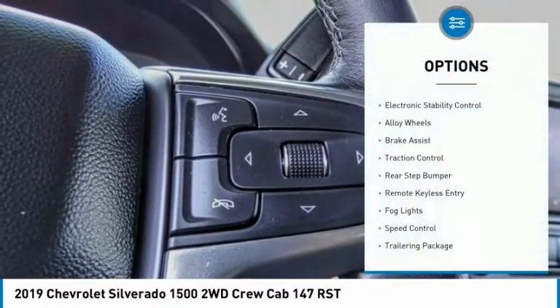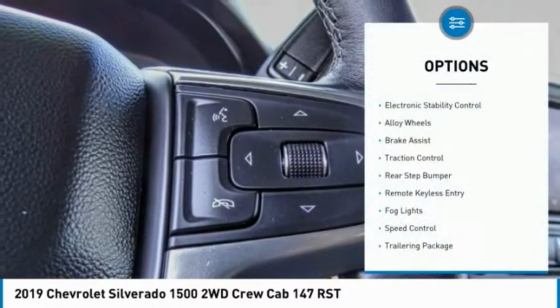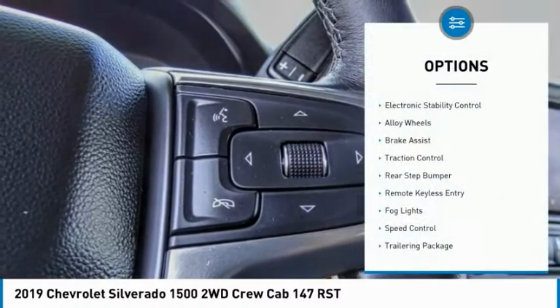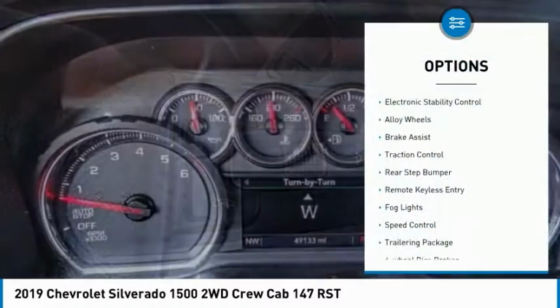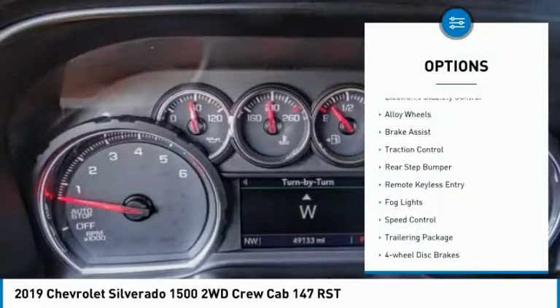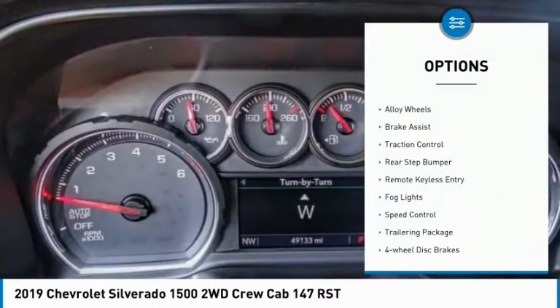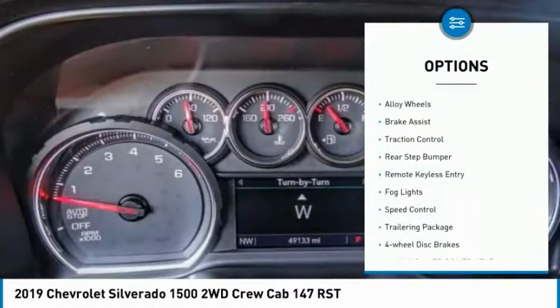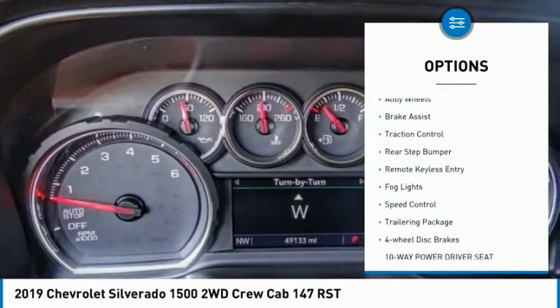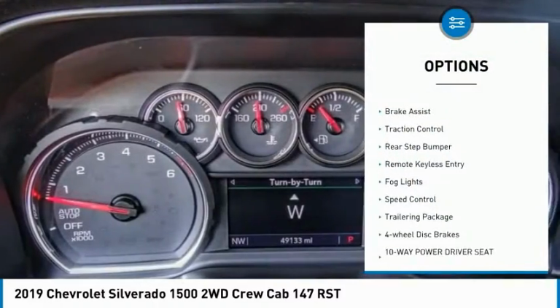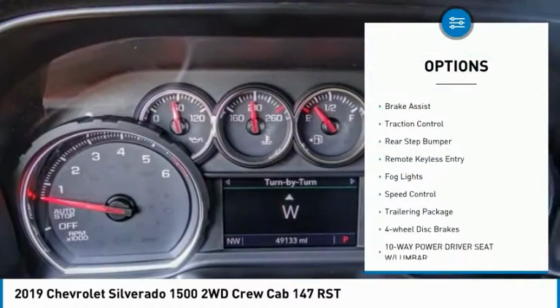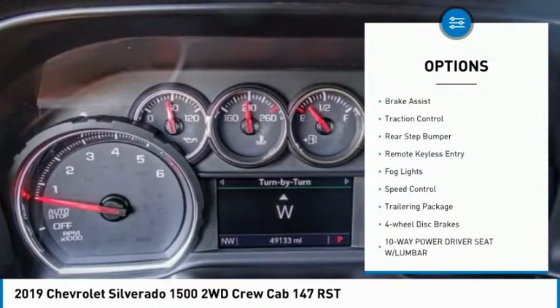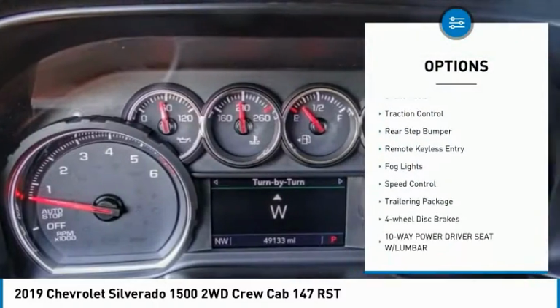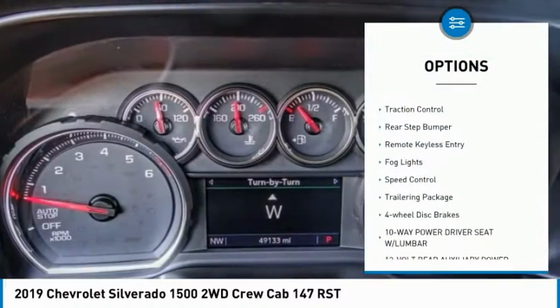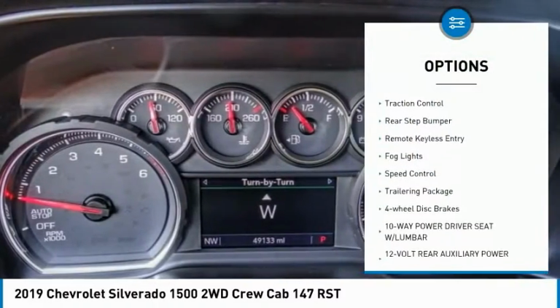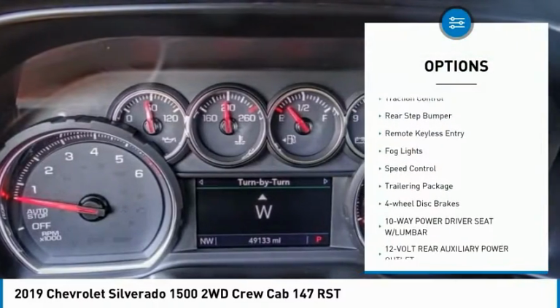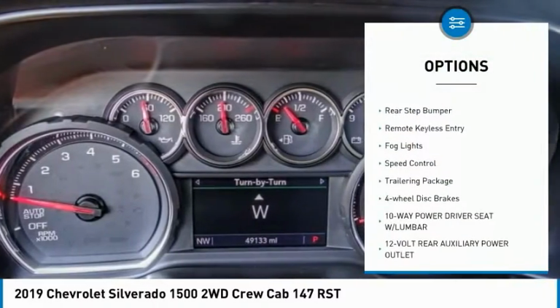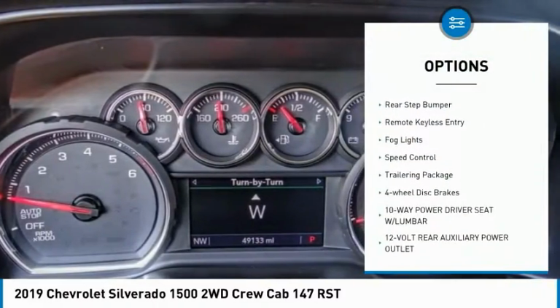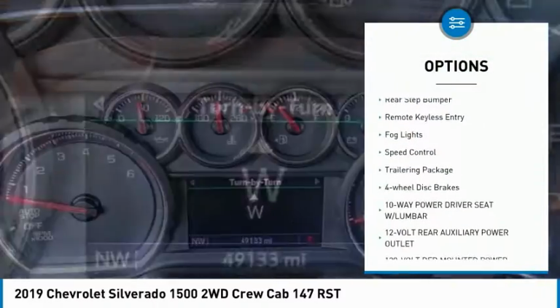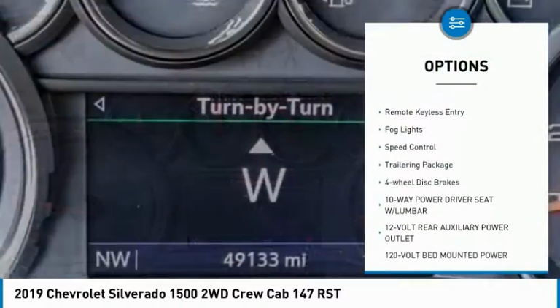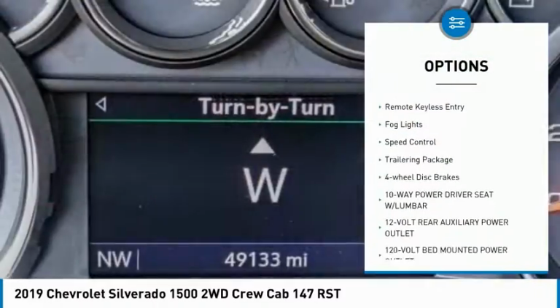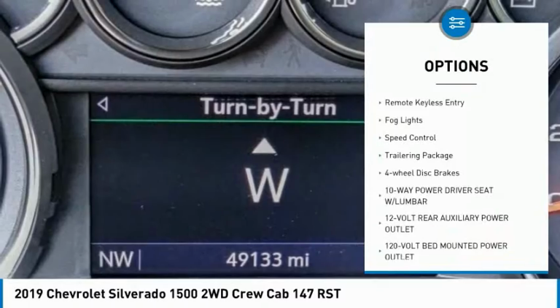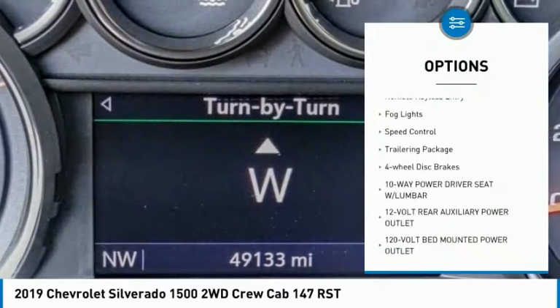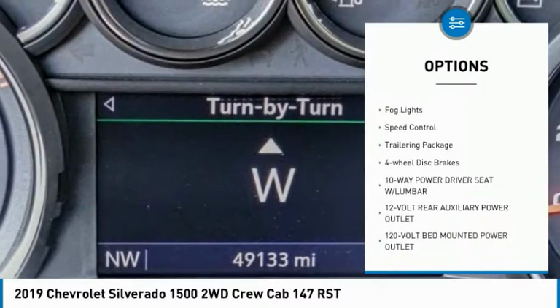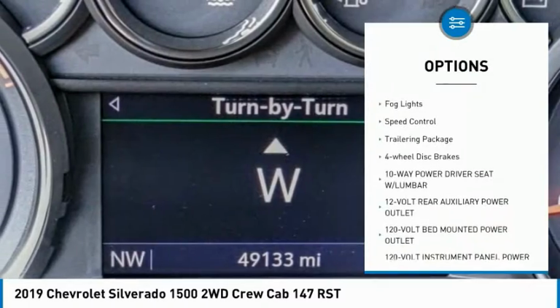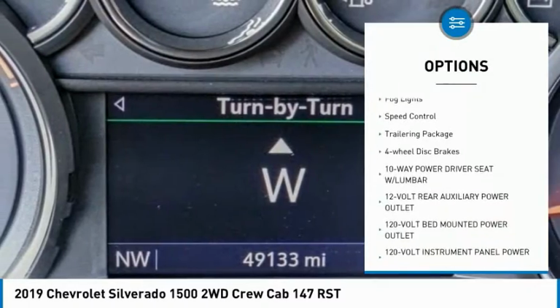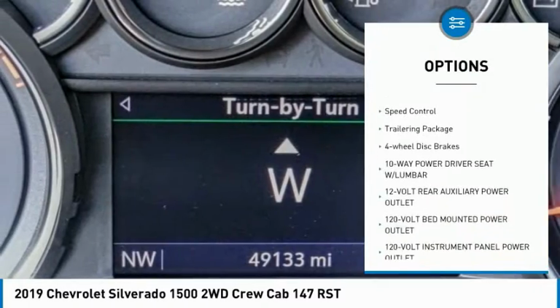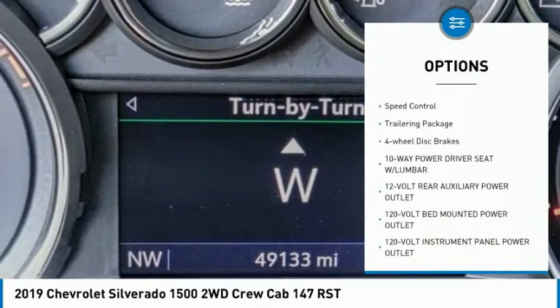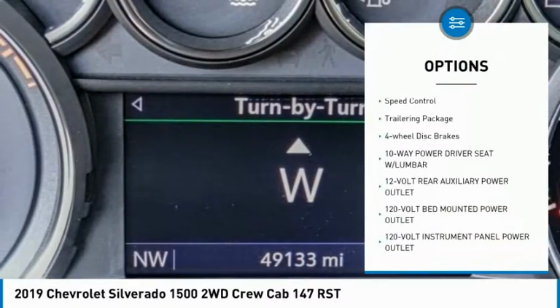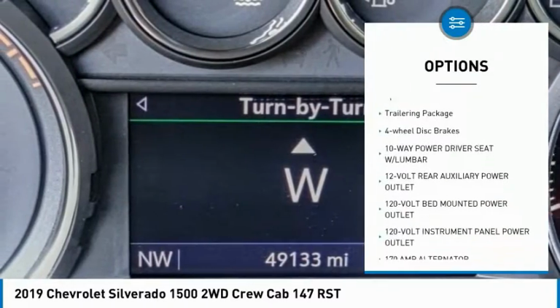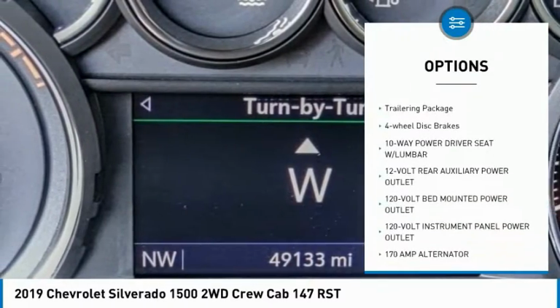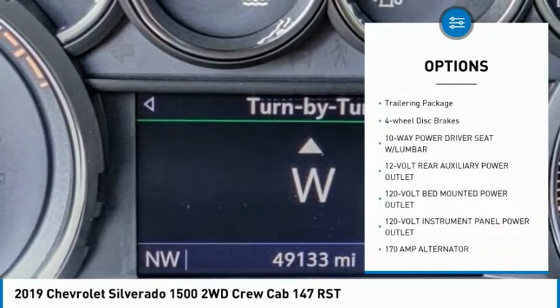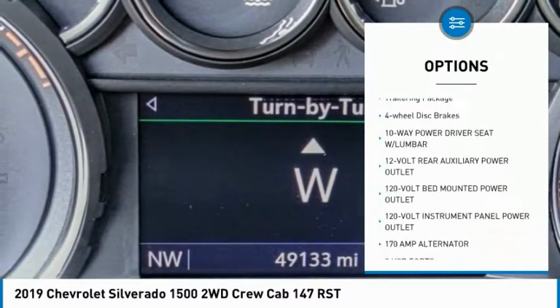Electronic stability control, alloy wheels, brake assist, traction control, rear step bumper.